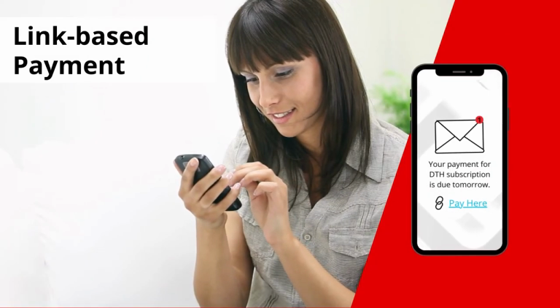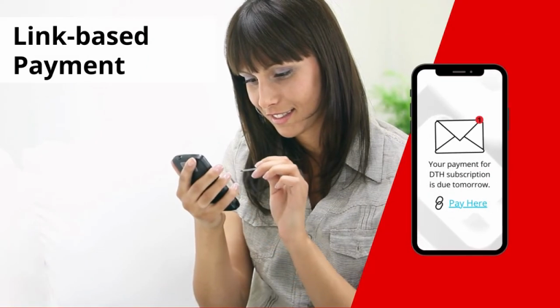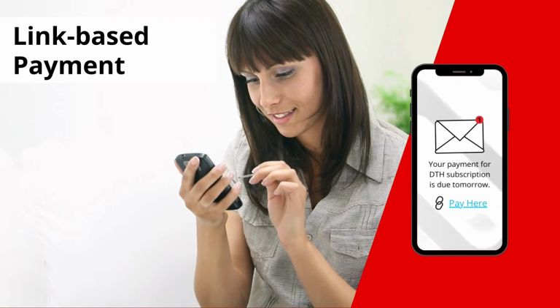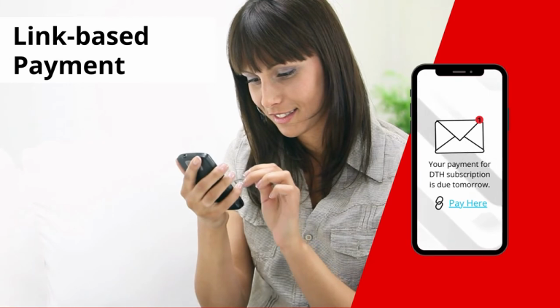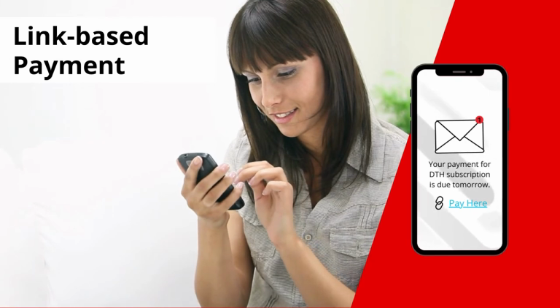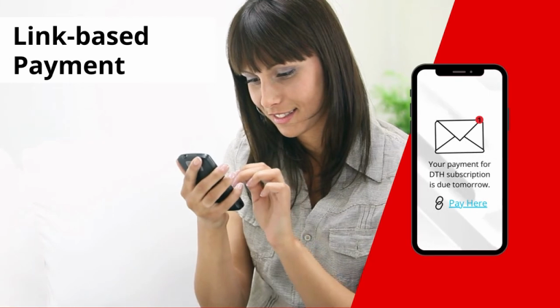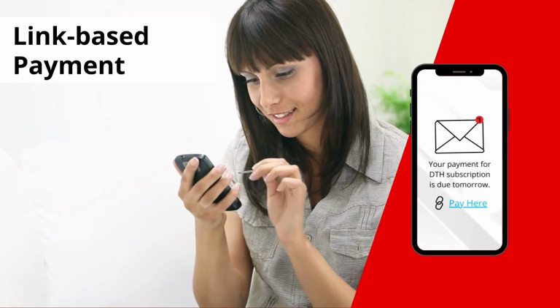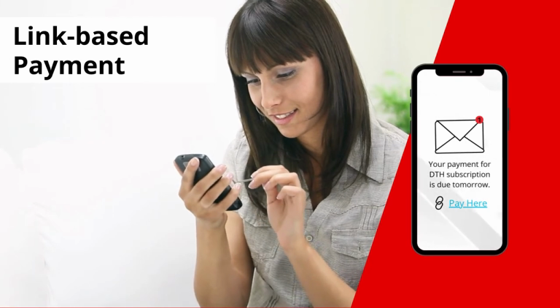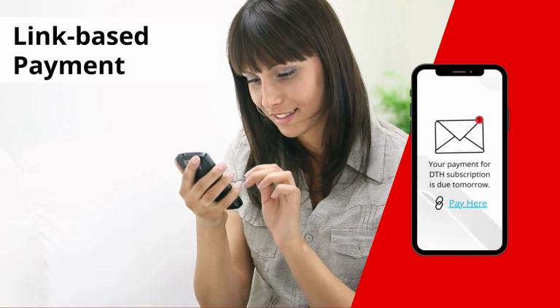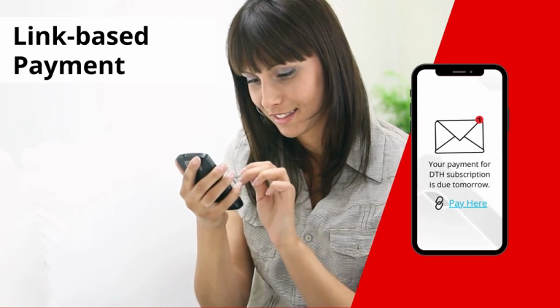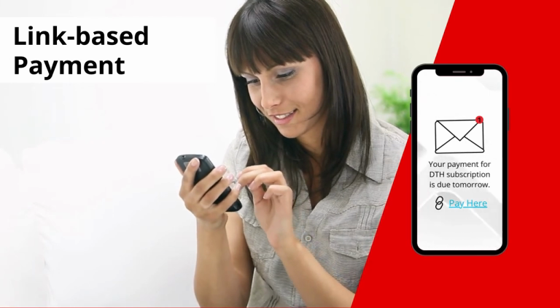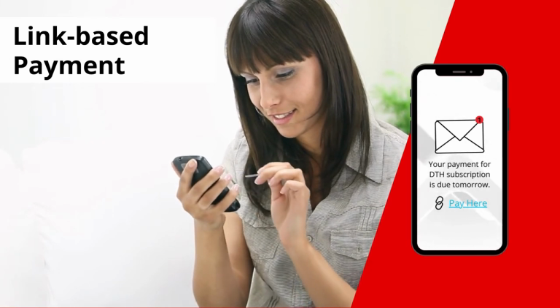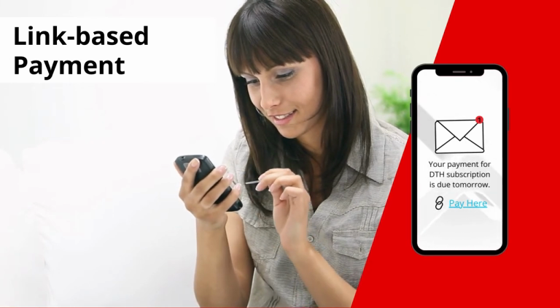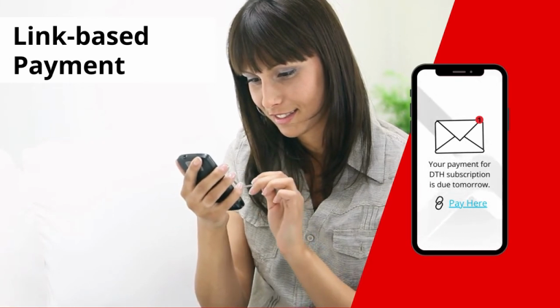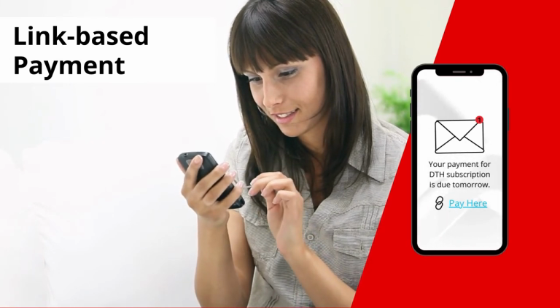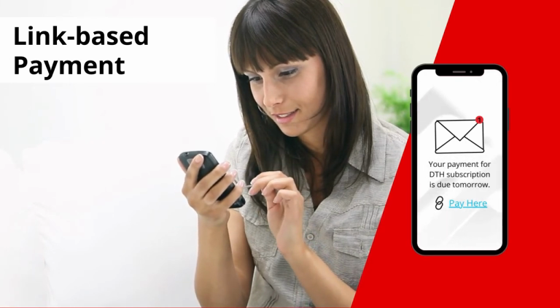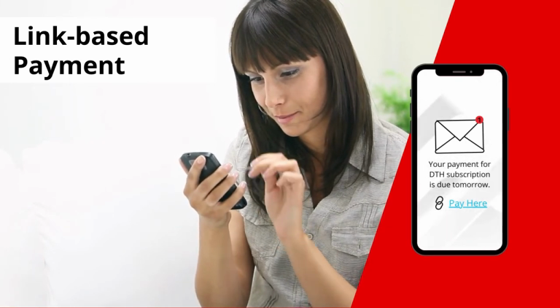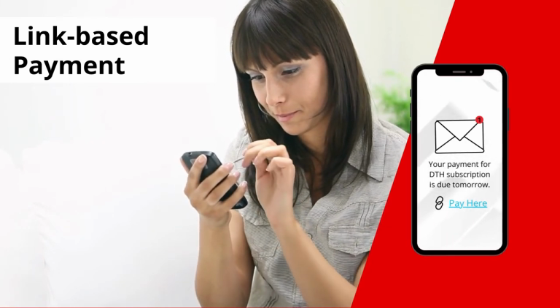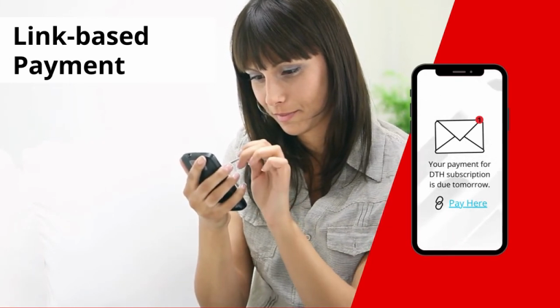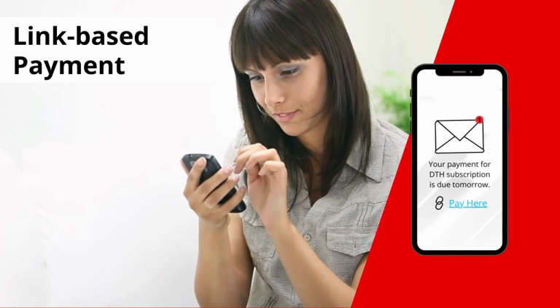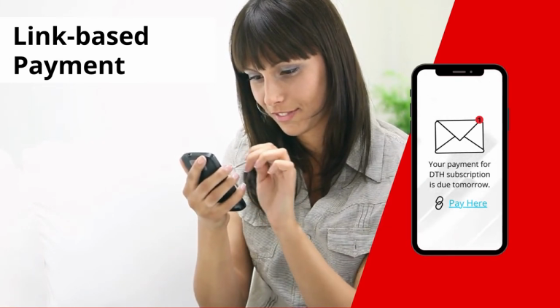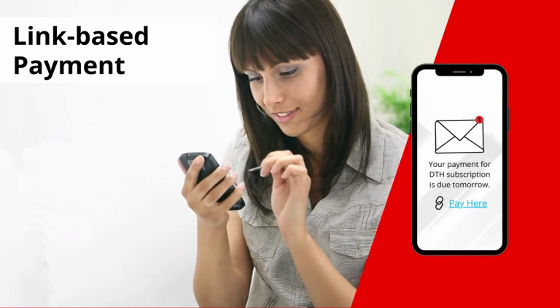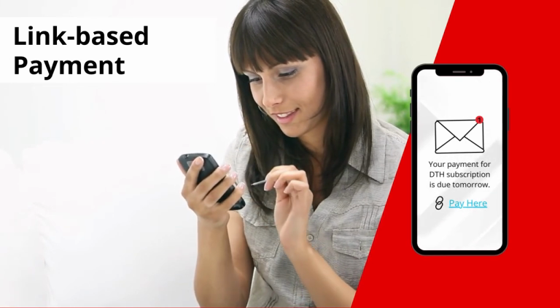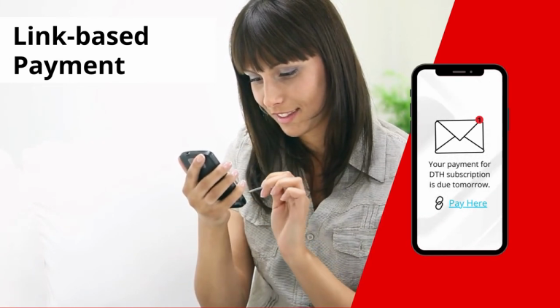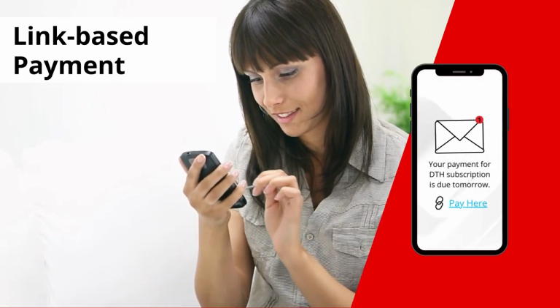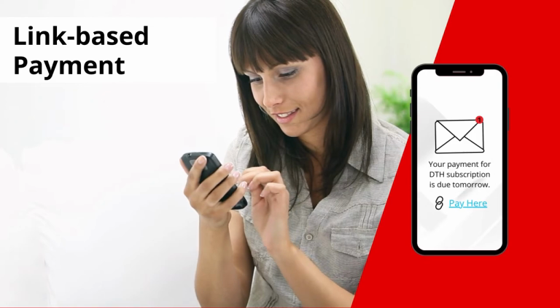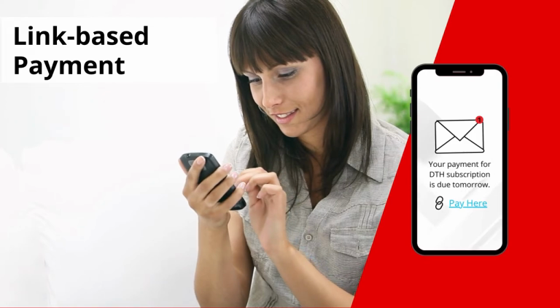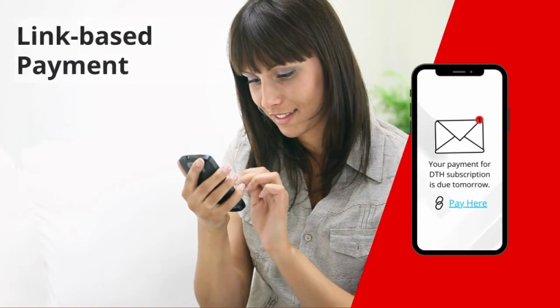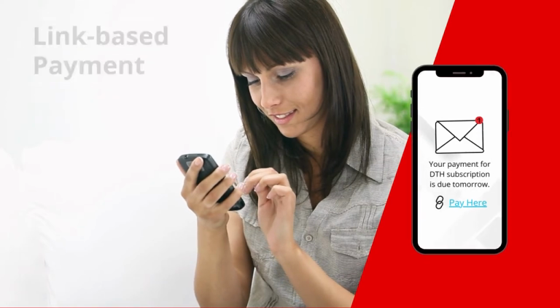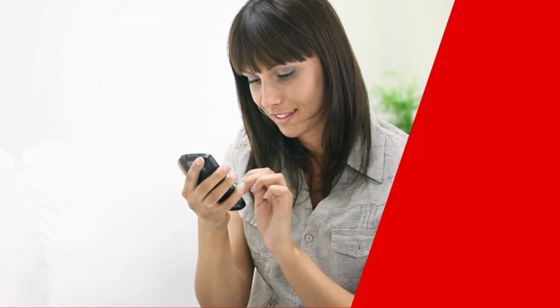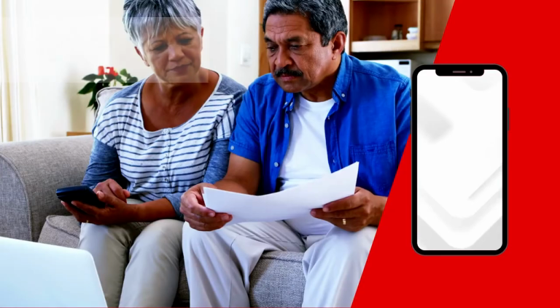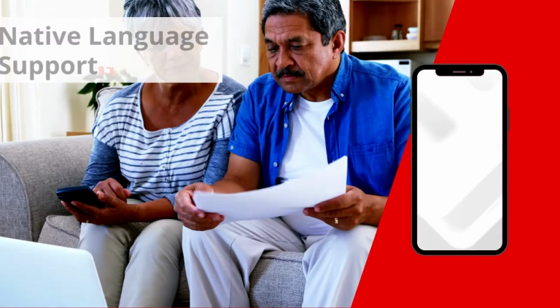Link-based payment uses a secure link sent via SMS, email, QR code, or a digital invoice.